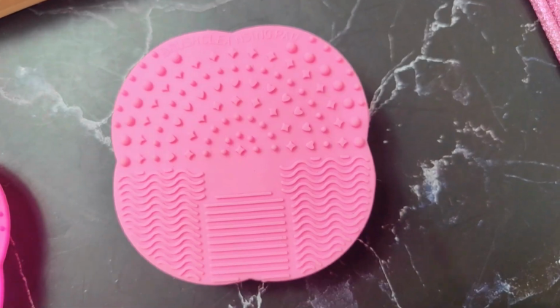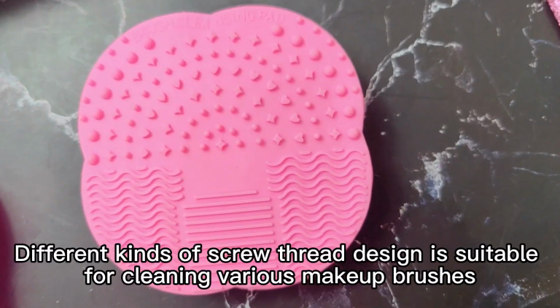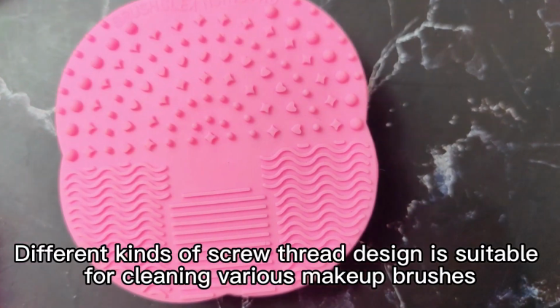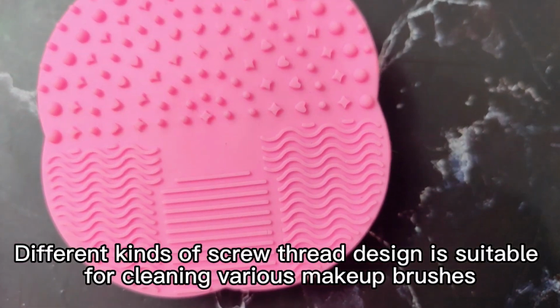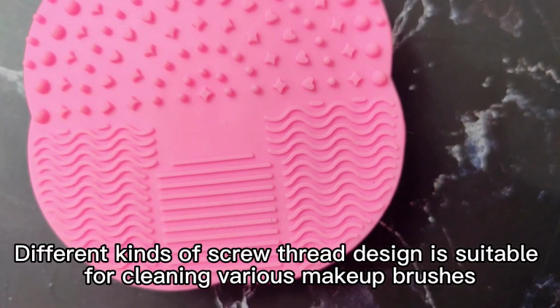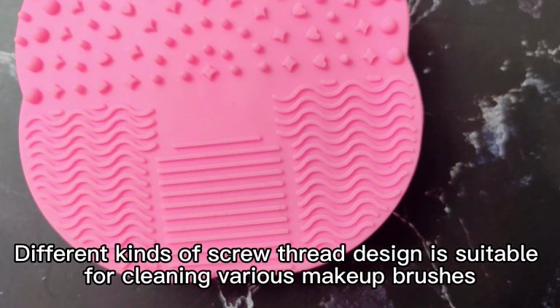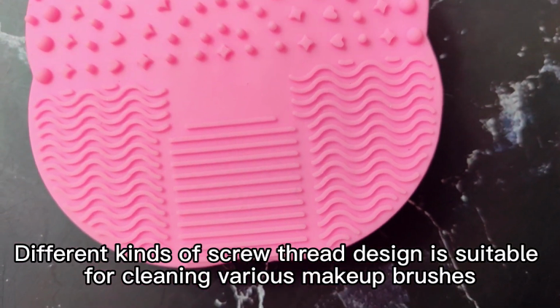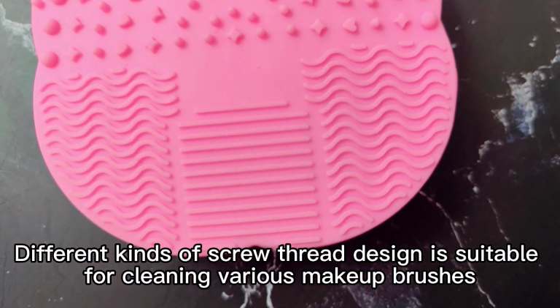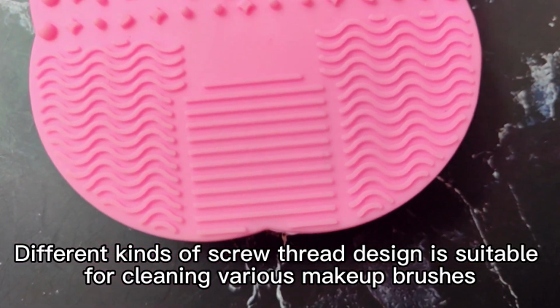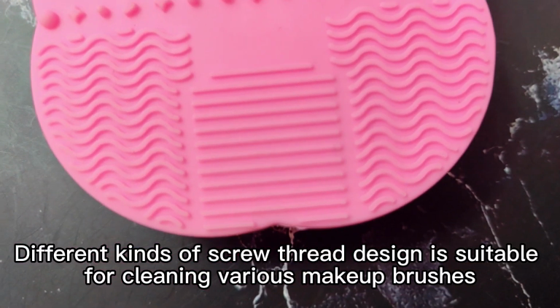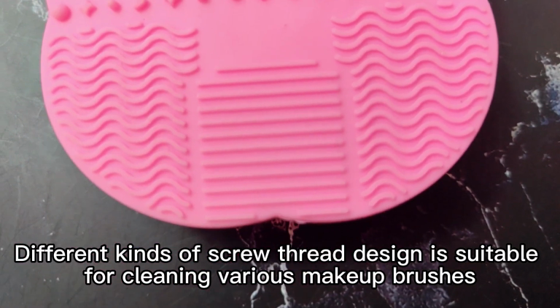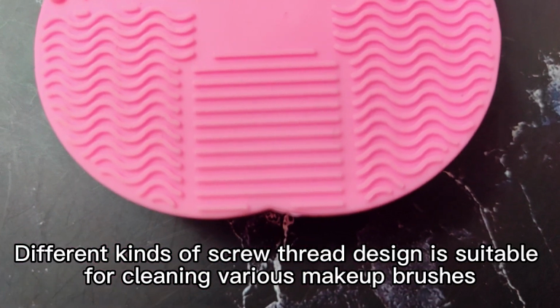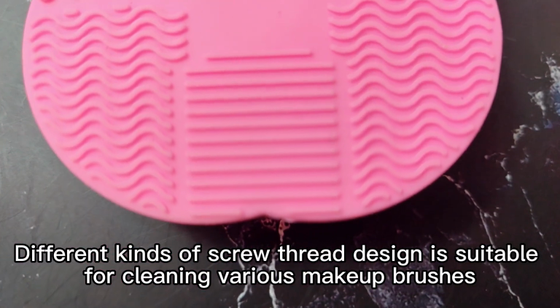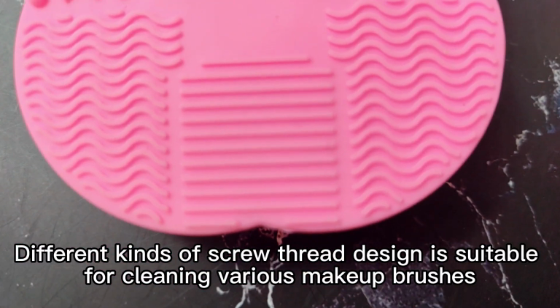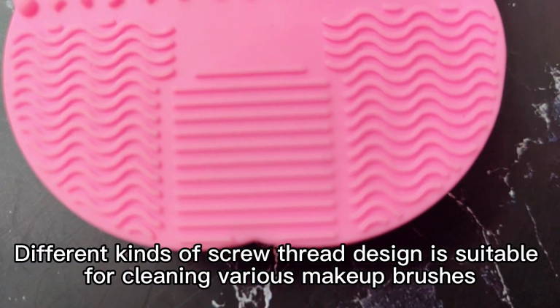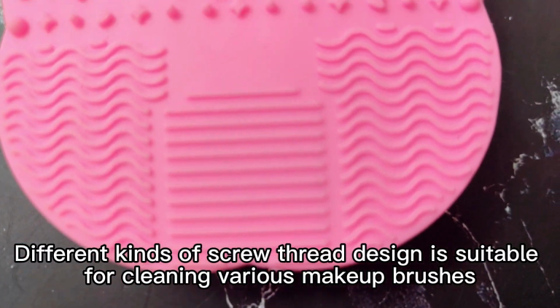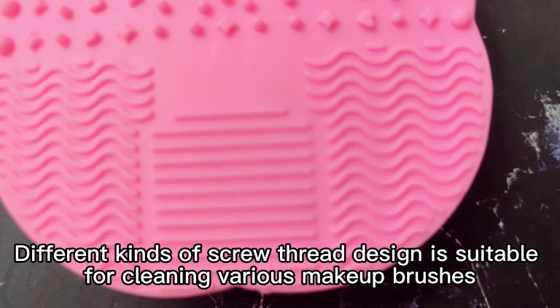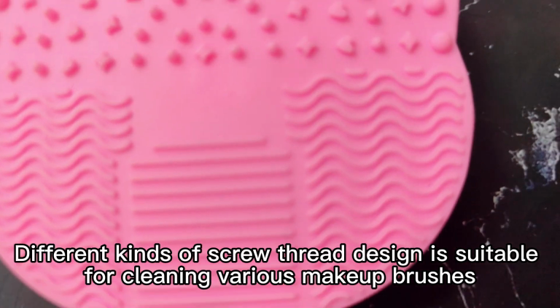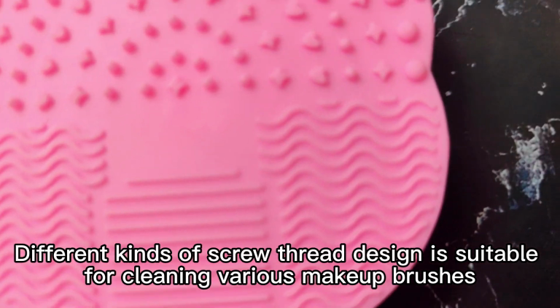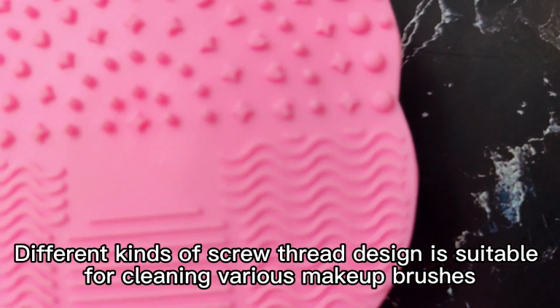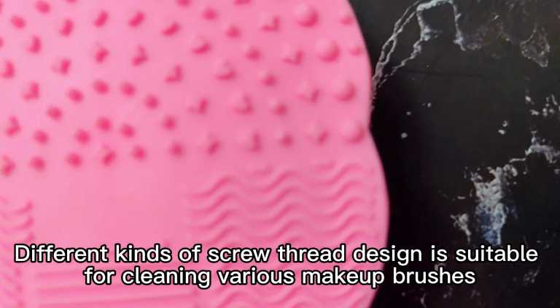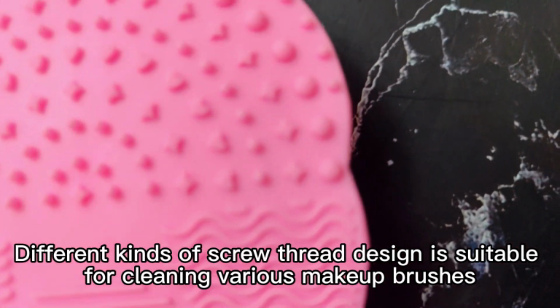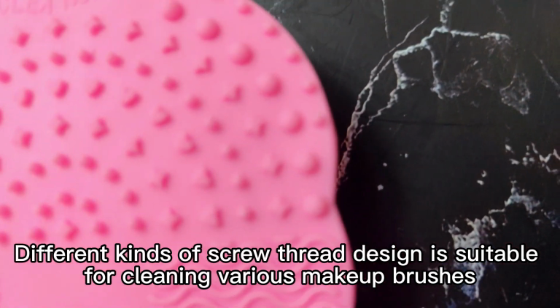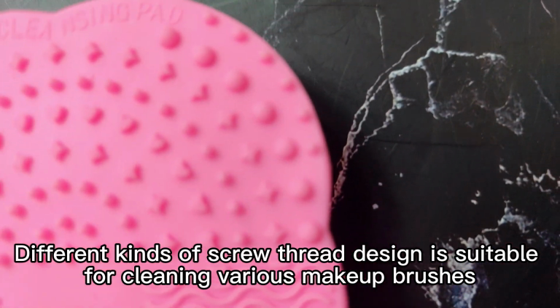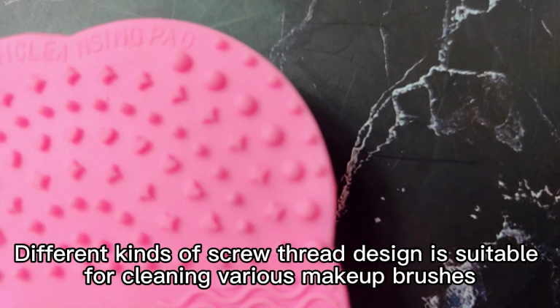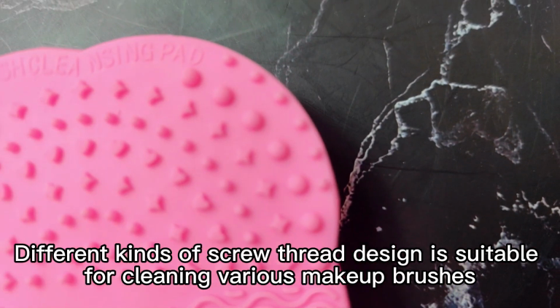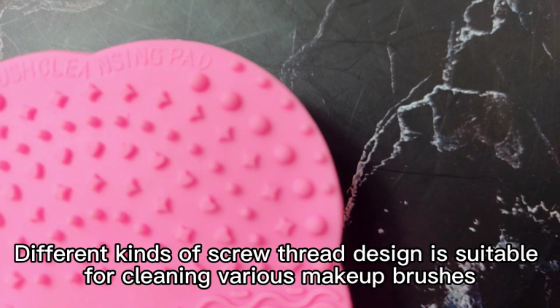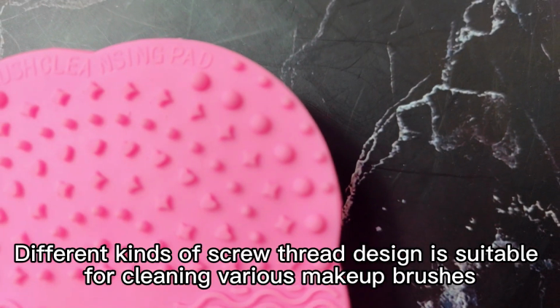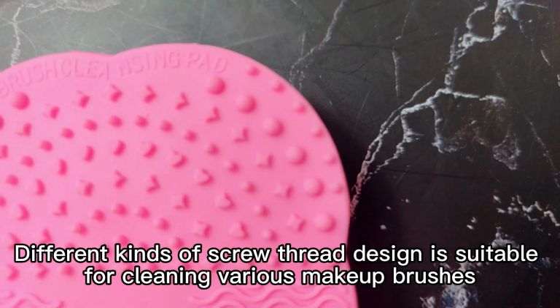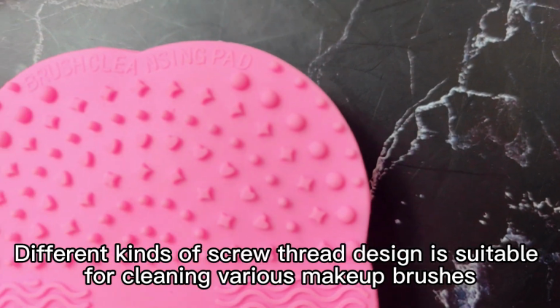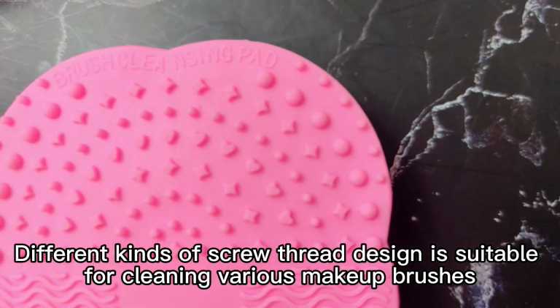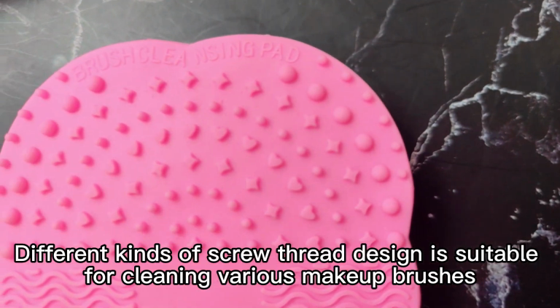Different kinds of groove thread design is suitable for cleaning various makeup brushes.